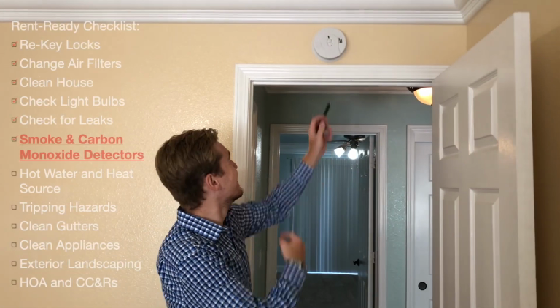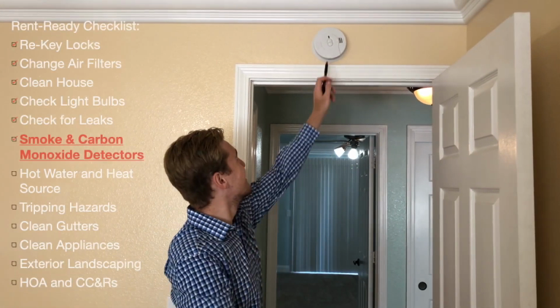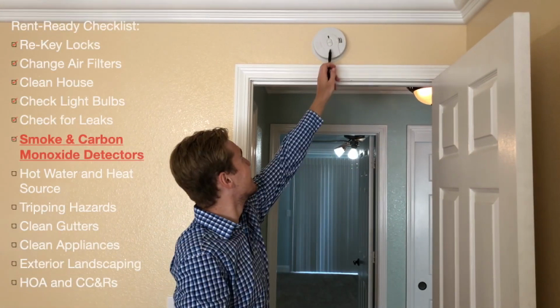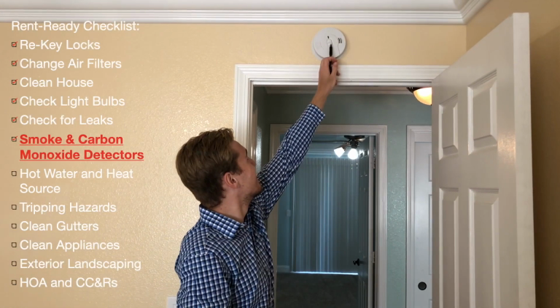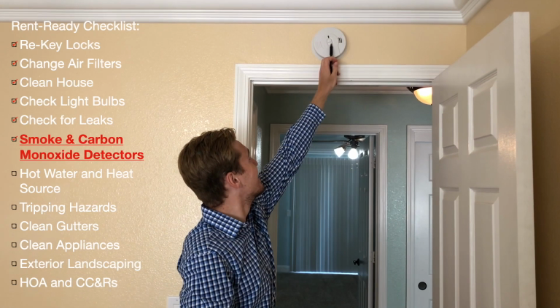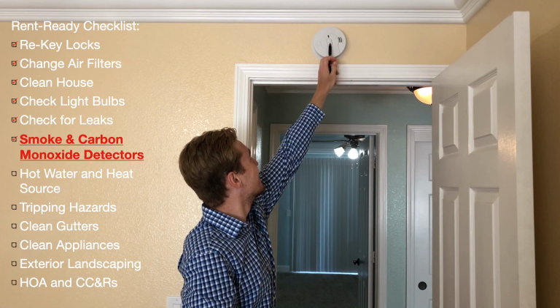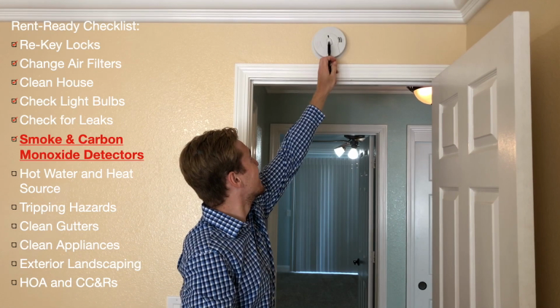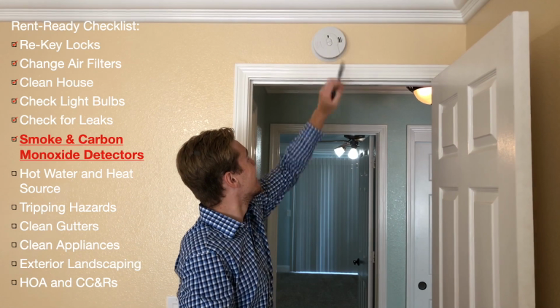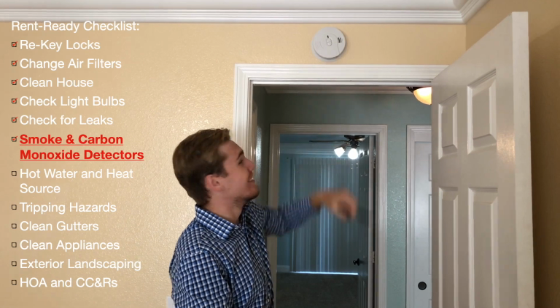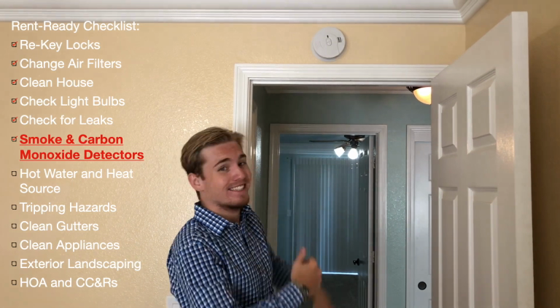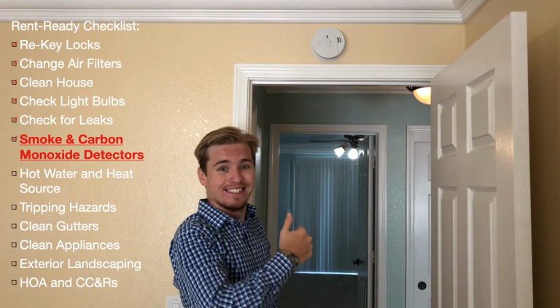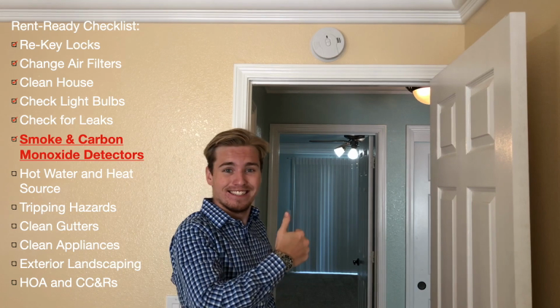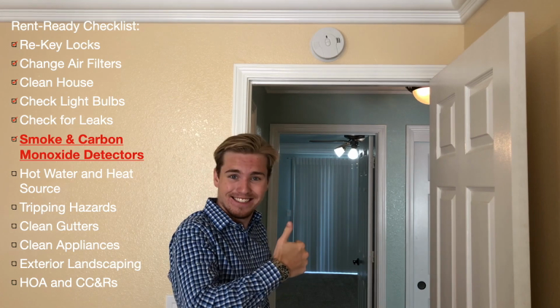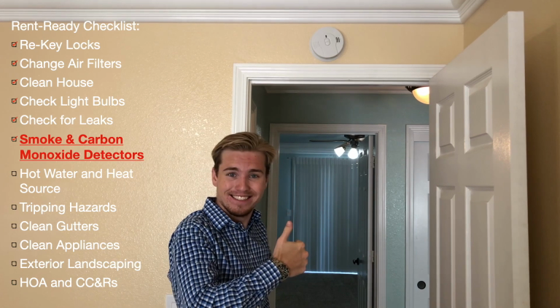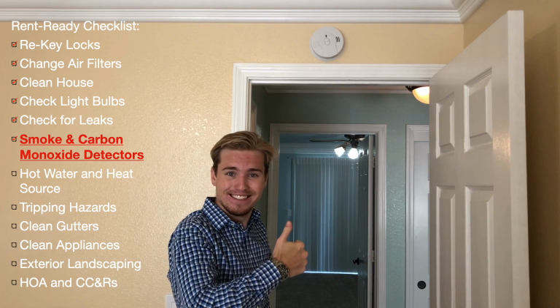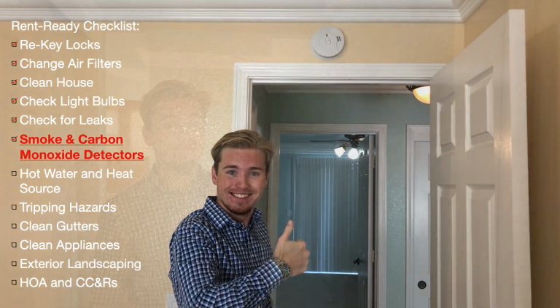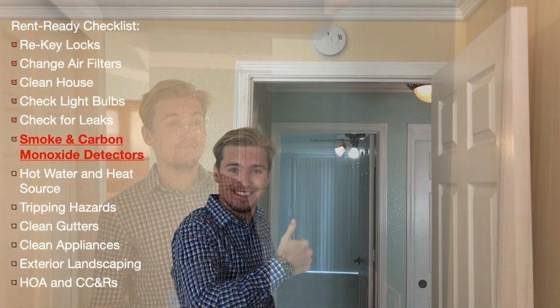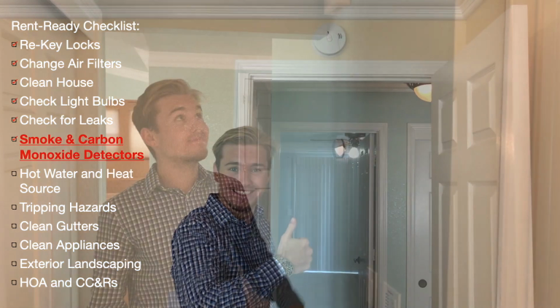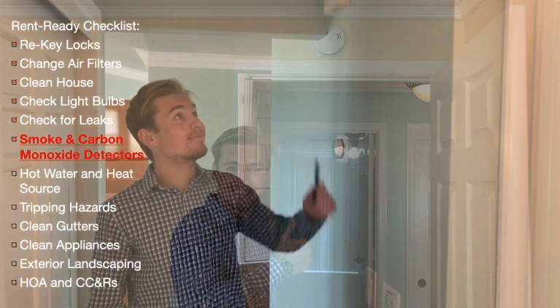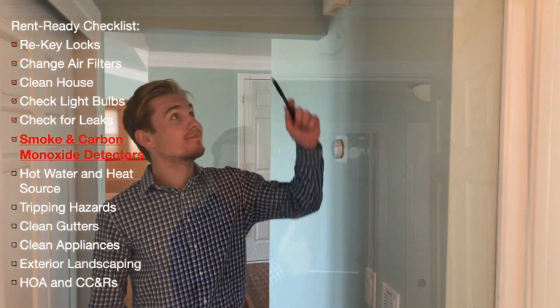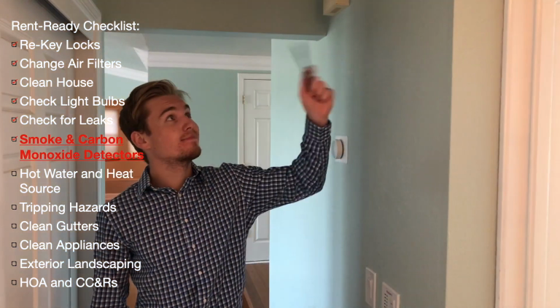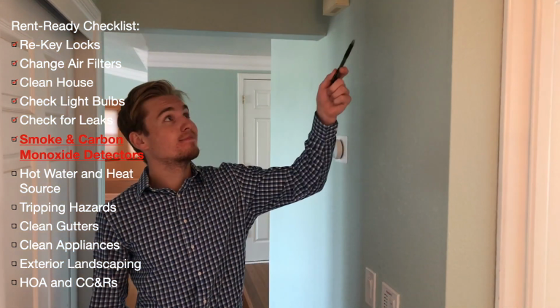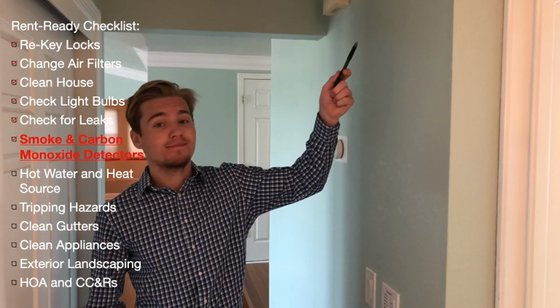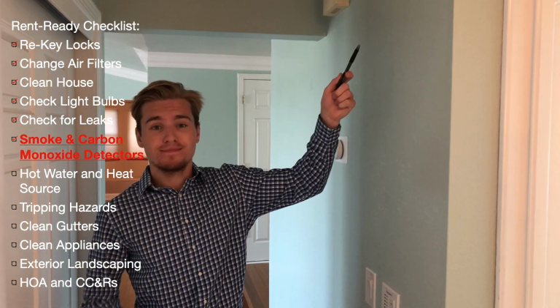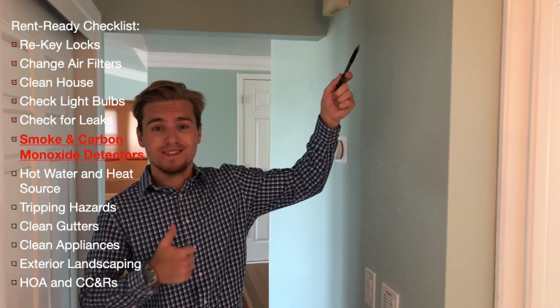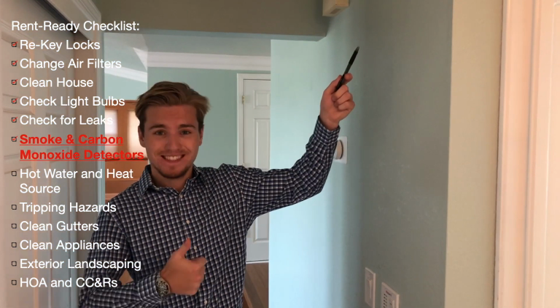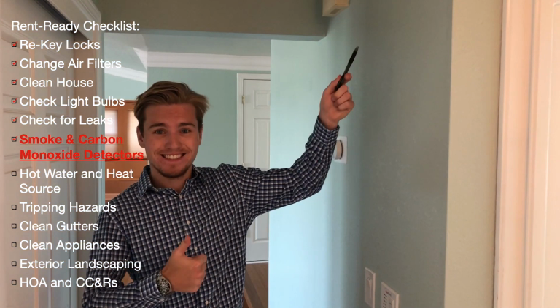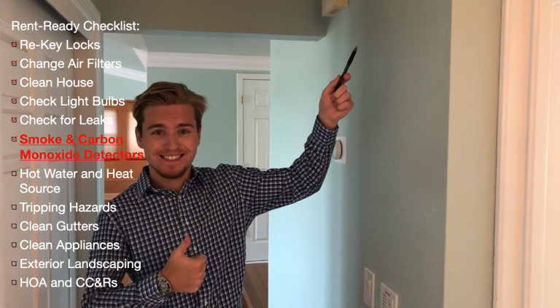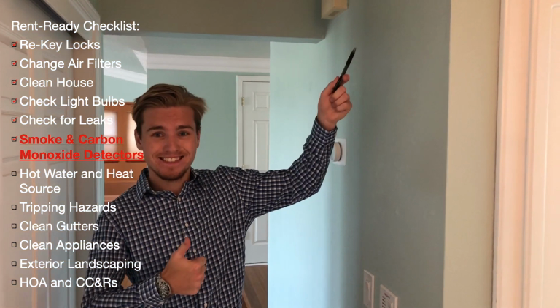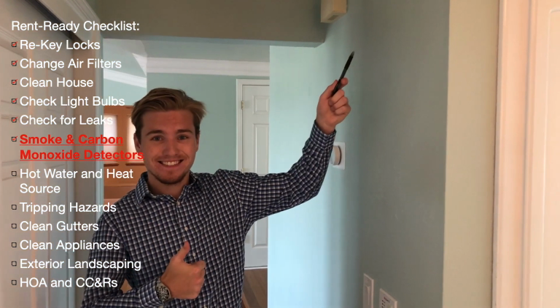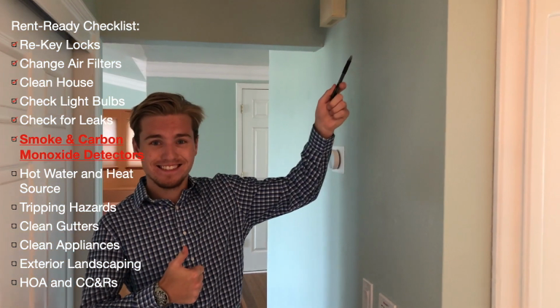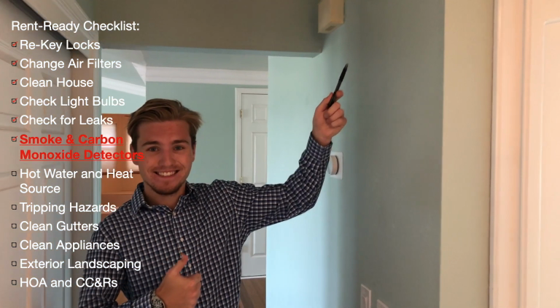Make sure smoke detectors are working and placed in the required locations of your house. This will keep your tenants safe in case of a fire.